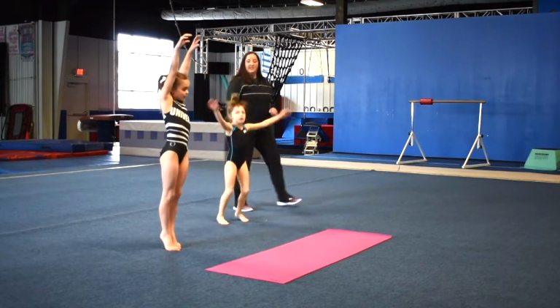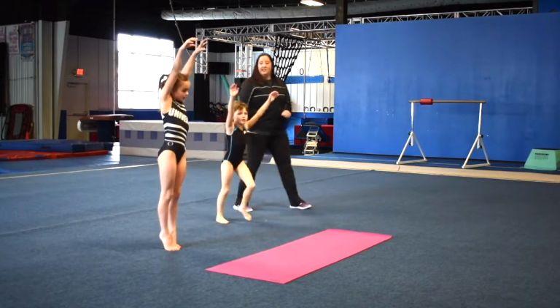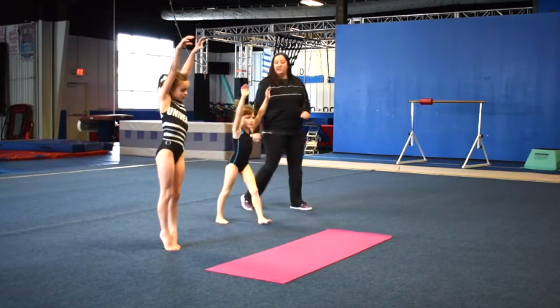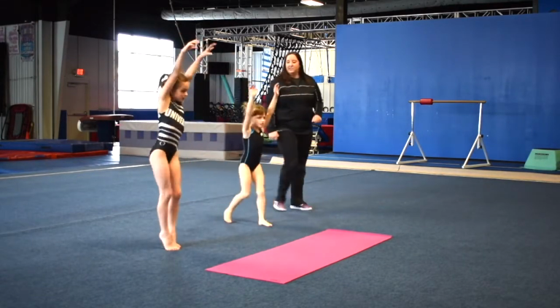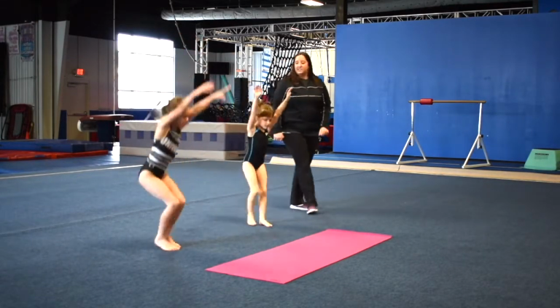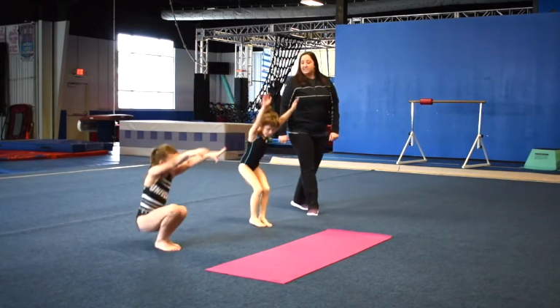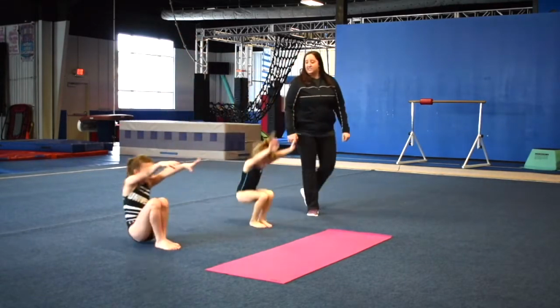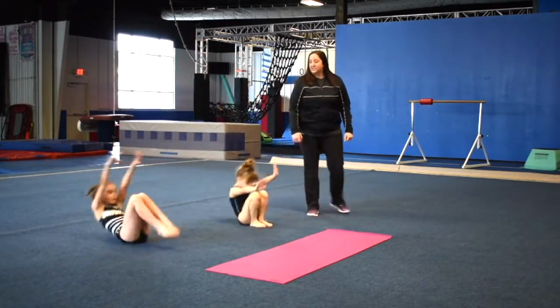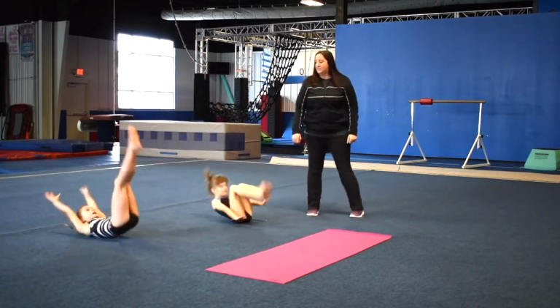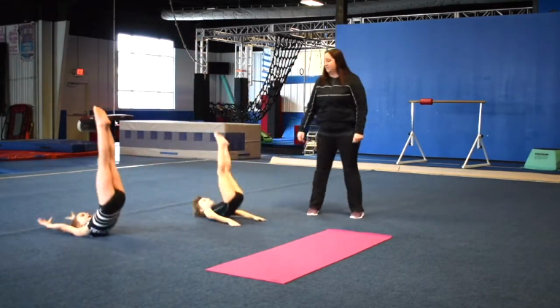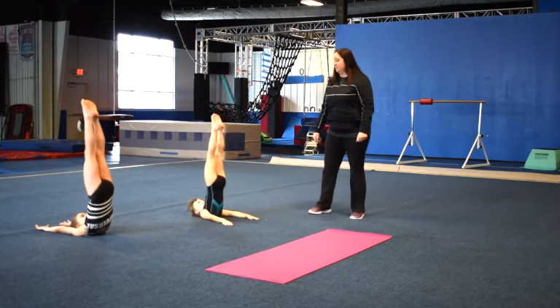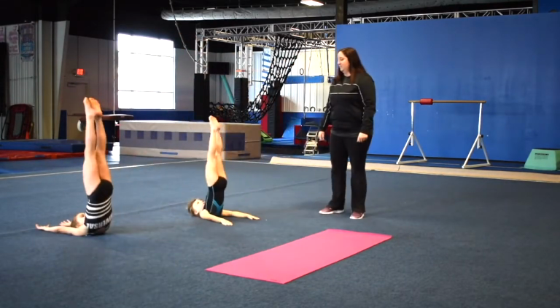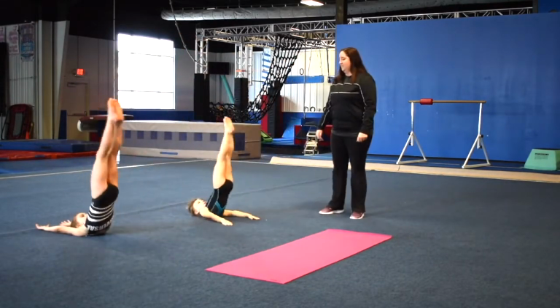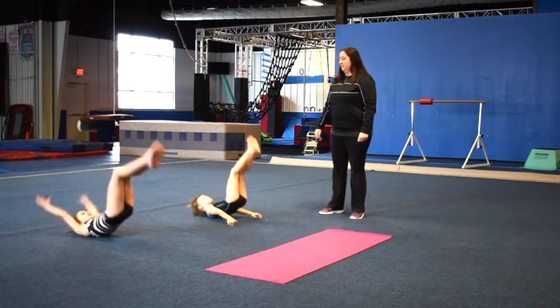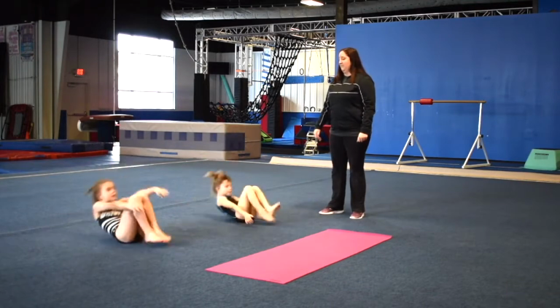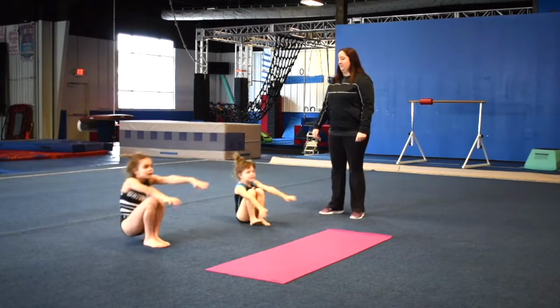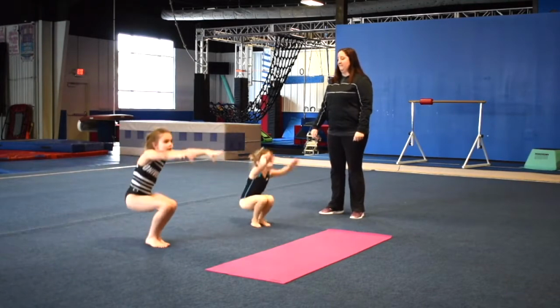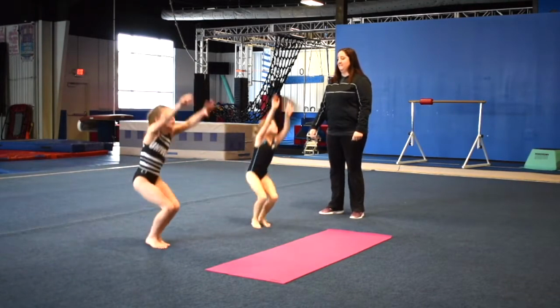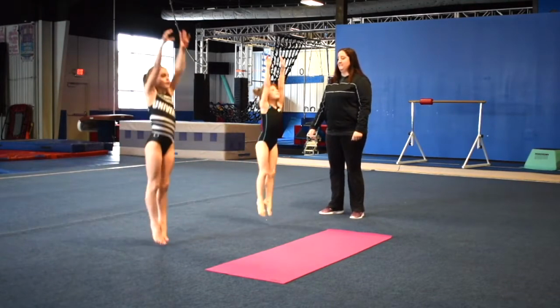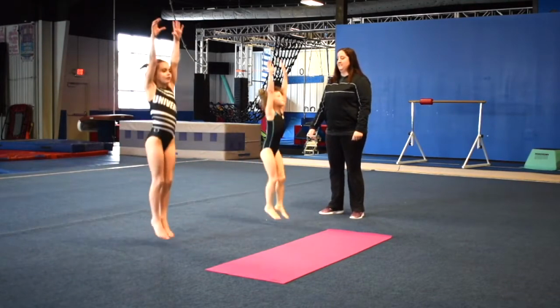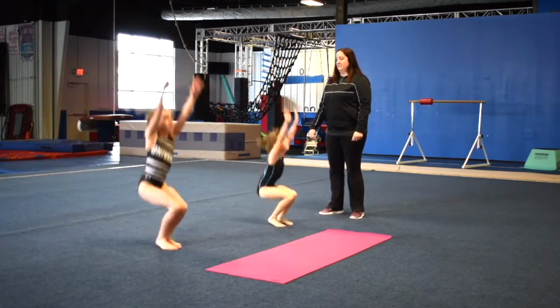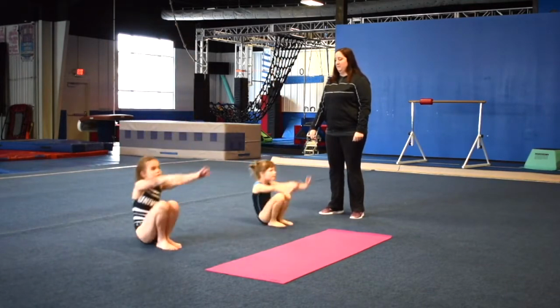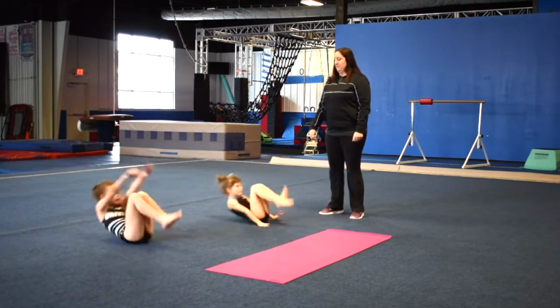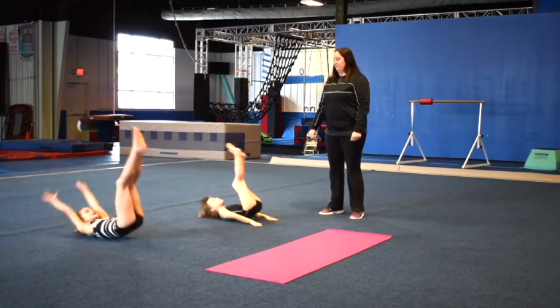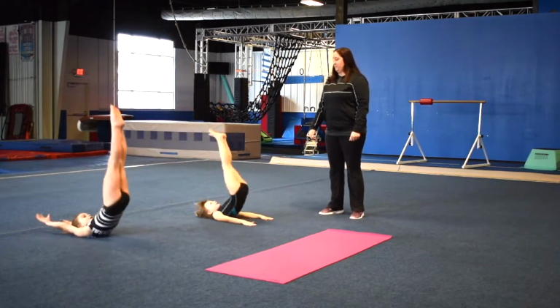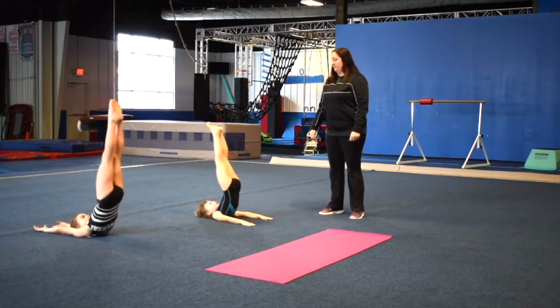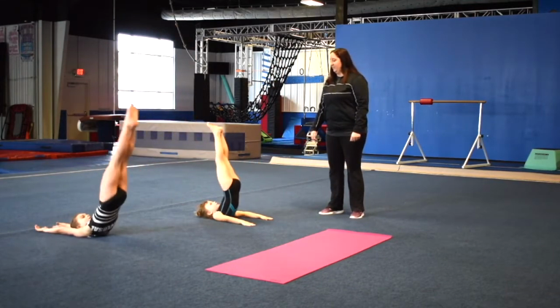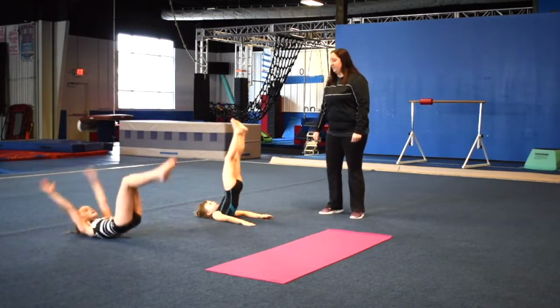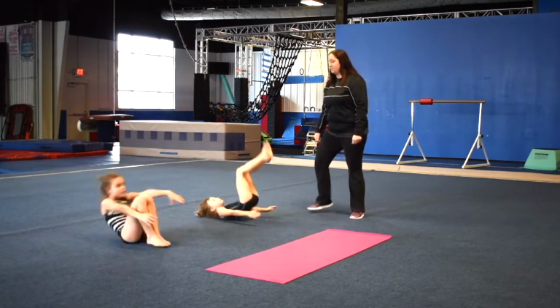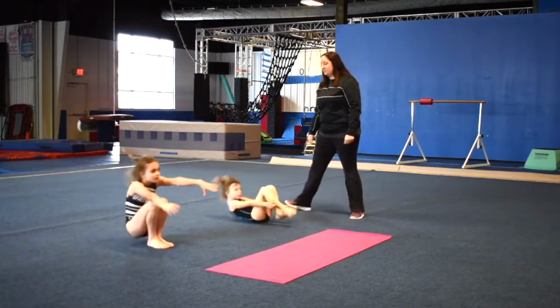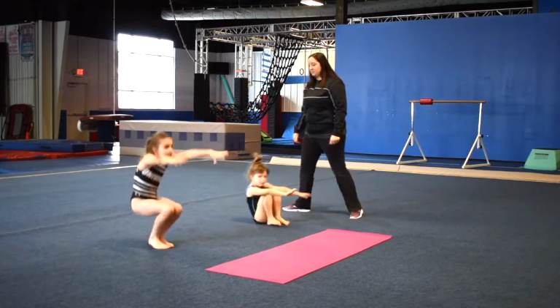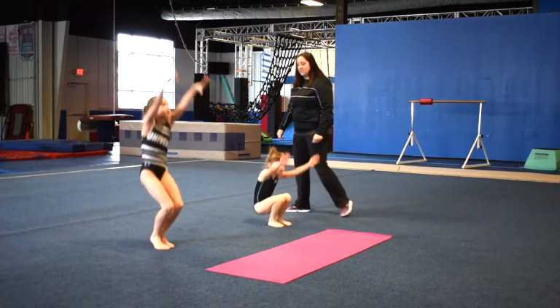And our candlesticks. Squeeze those knees.